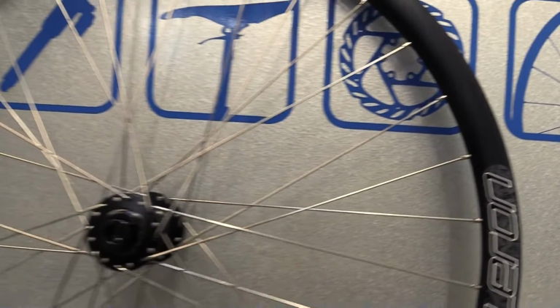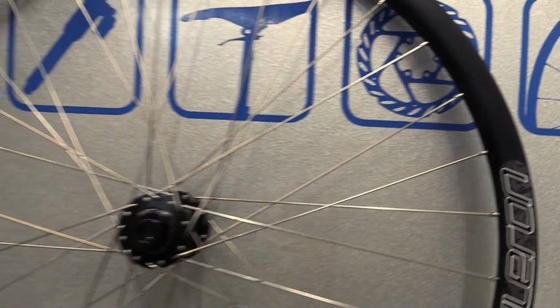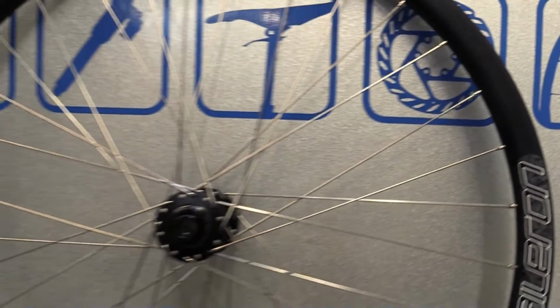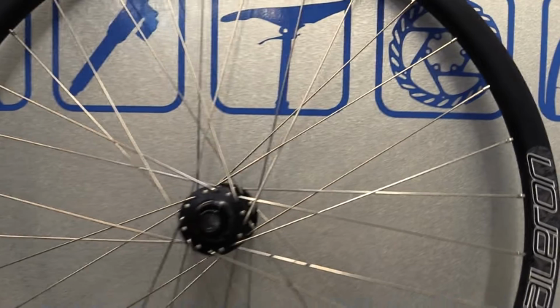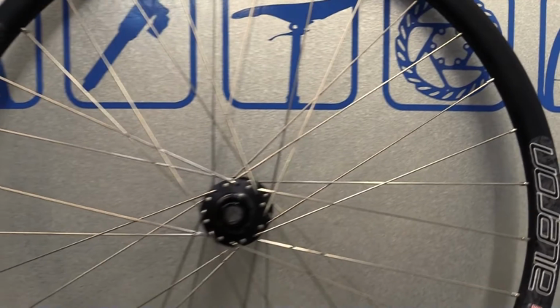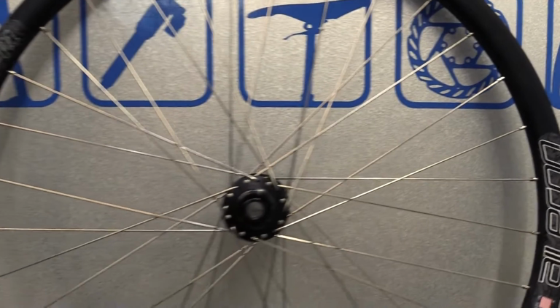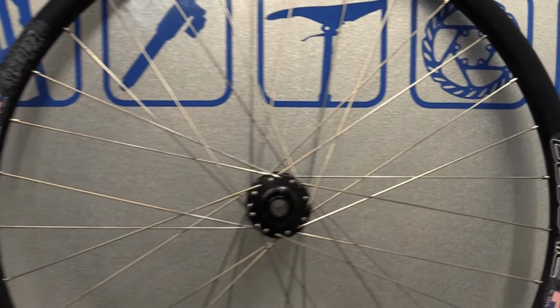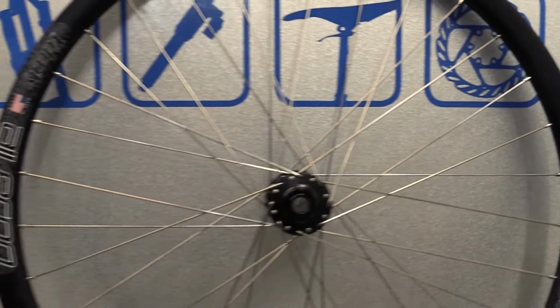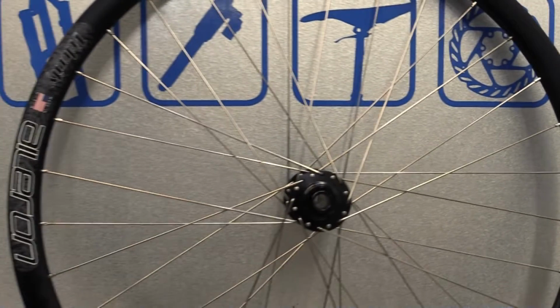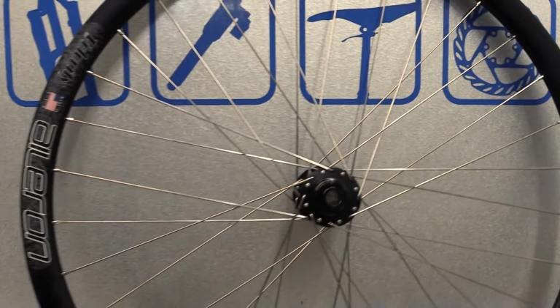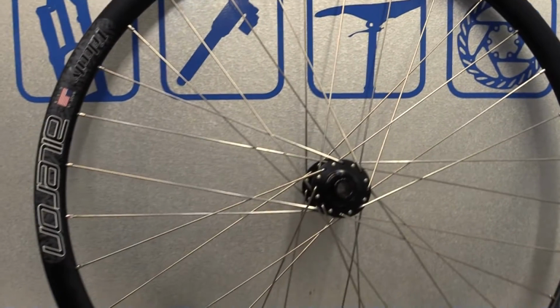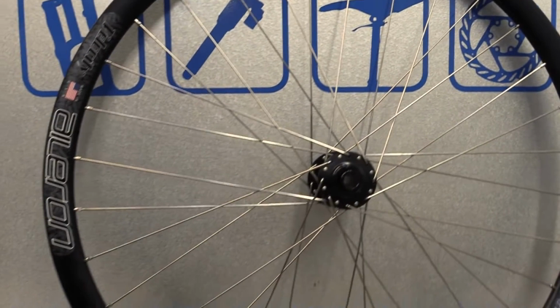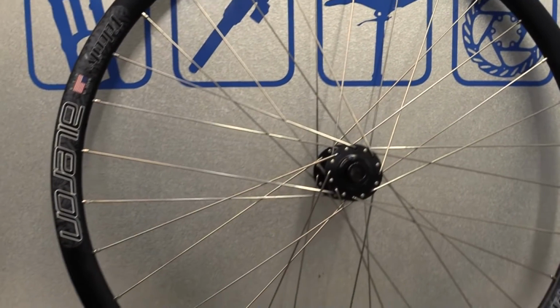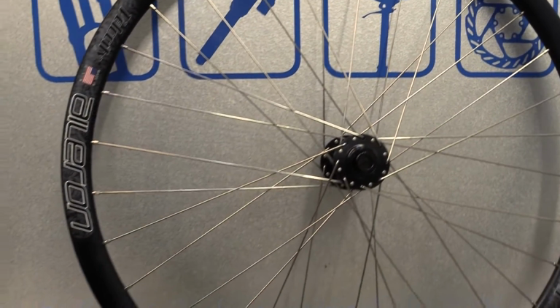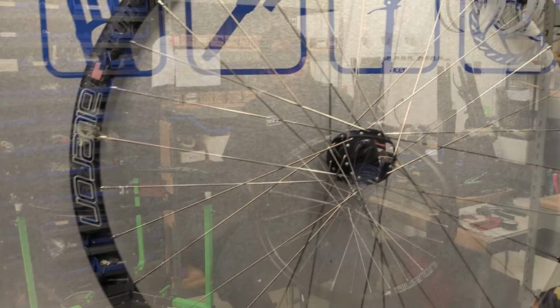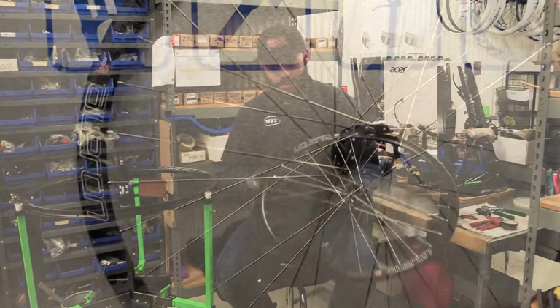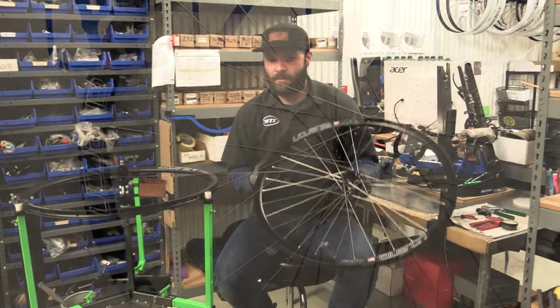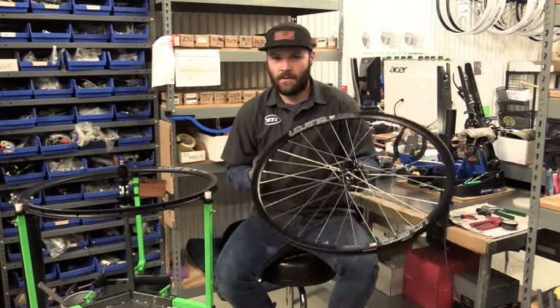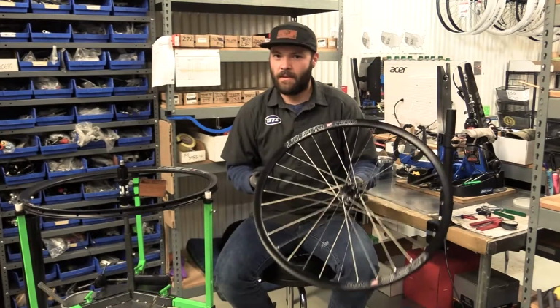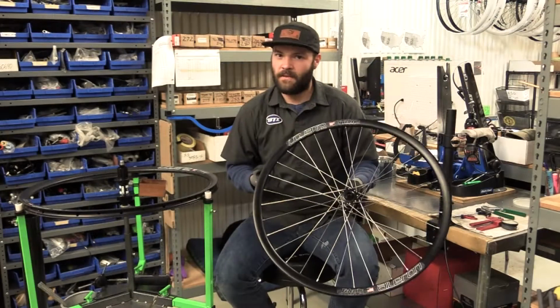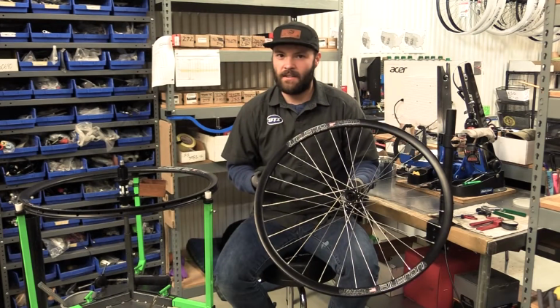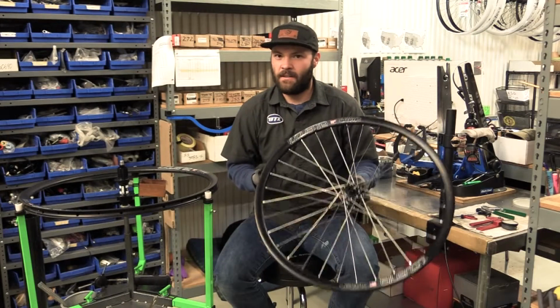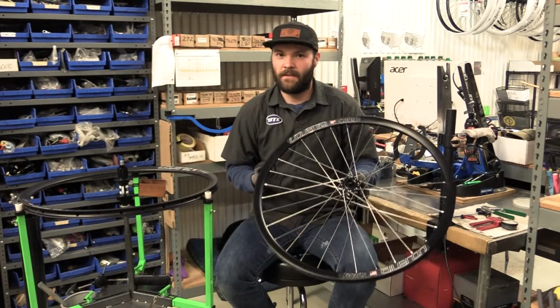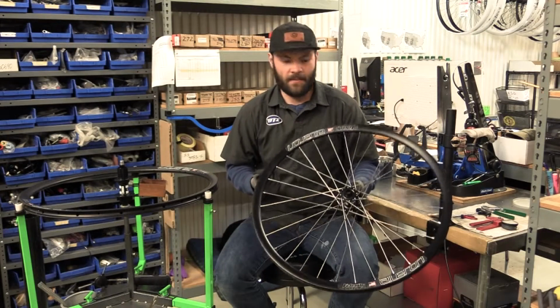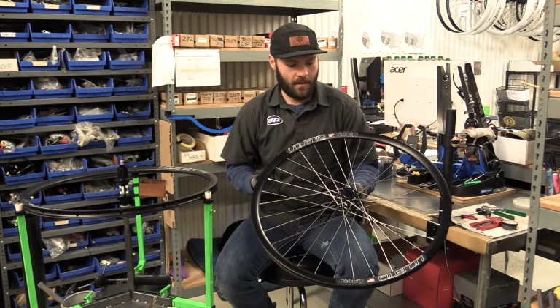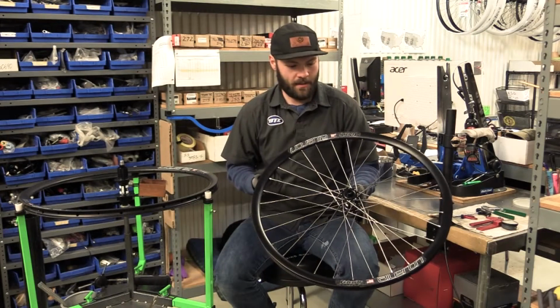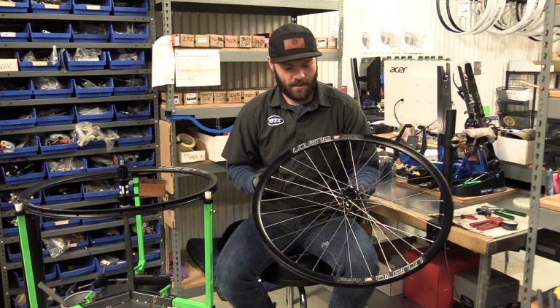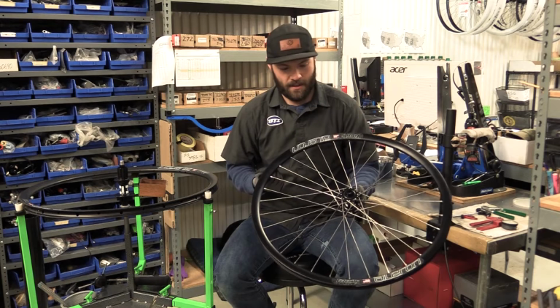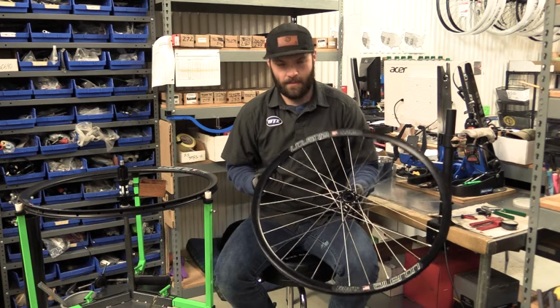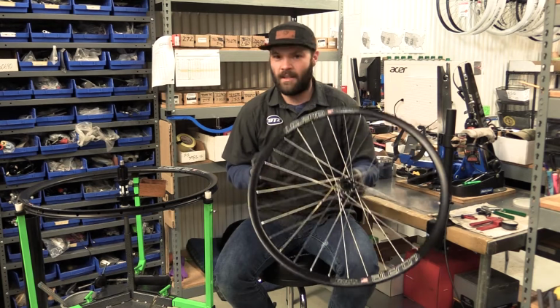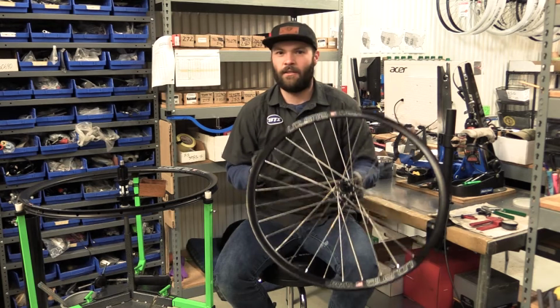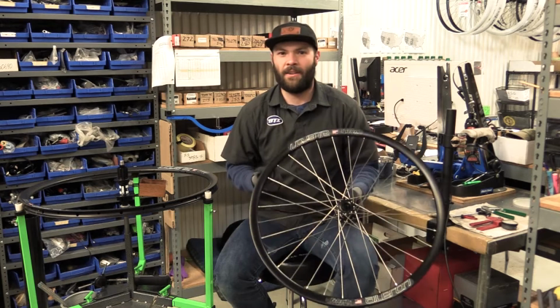Yeah, awesome wheel. The rims are made in America. DT Swiss 350s speak for themselves — something you can't go wrong with.